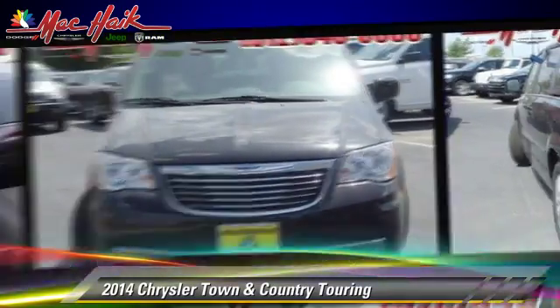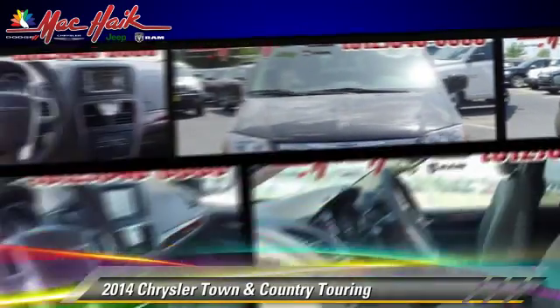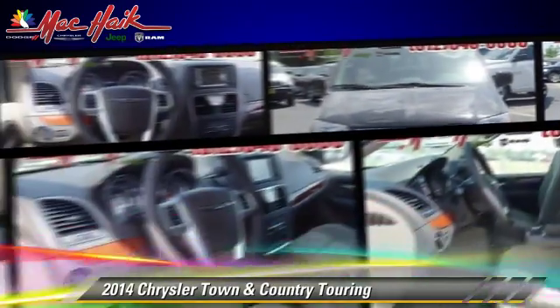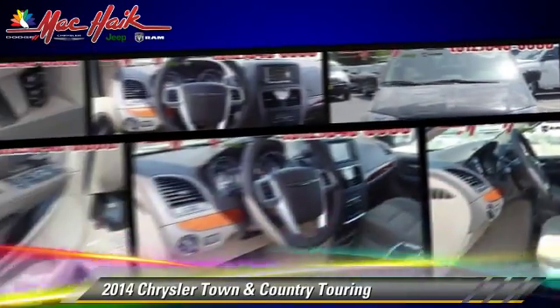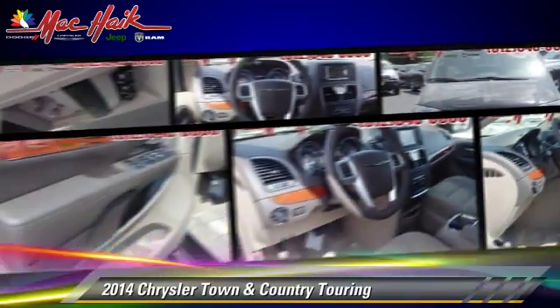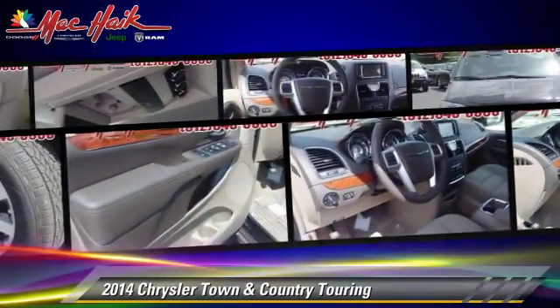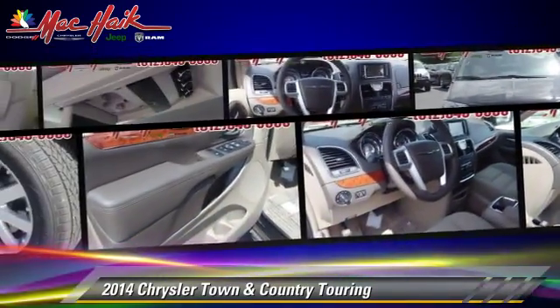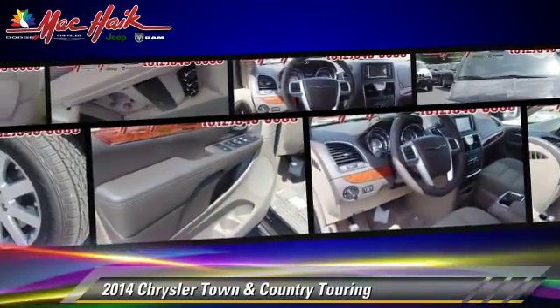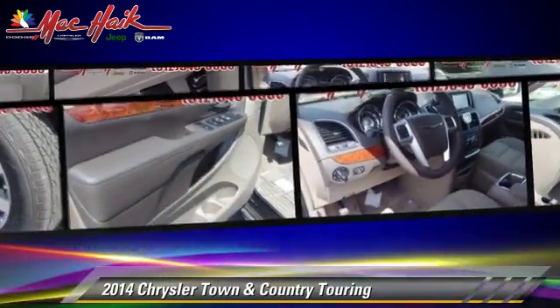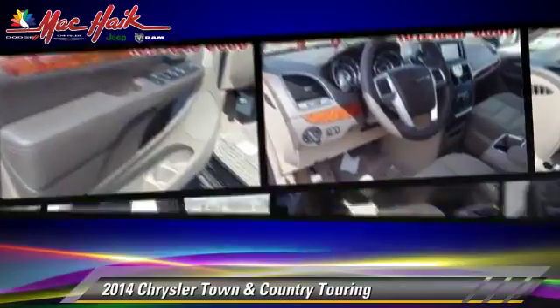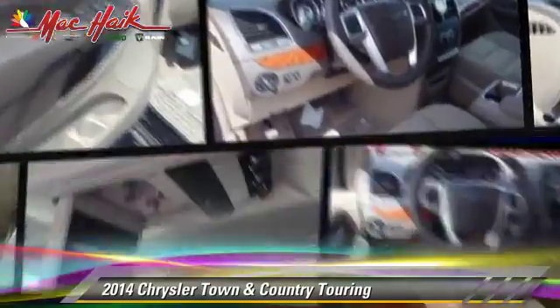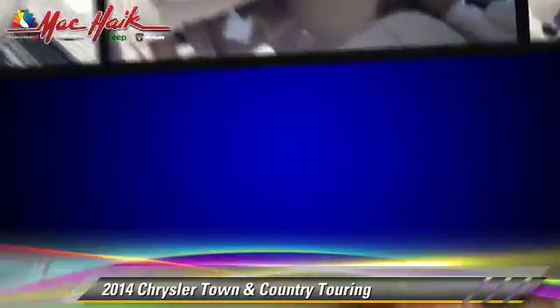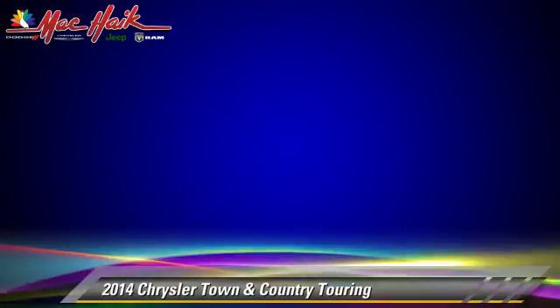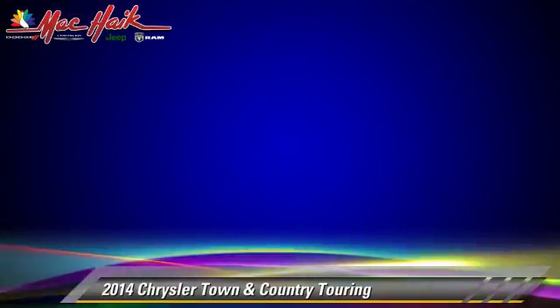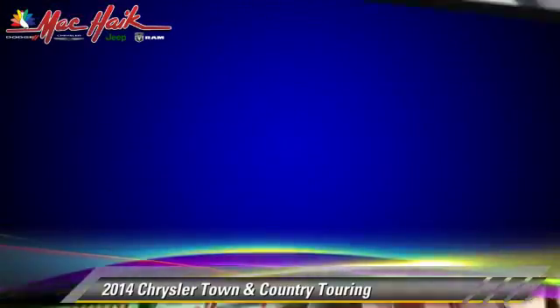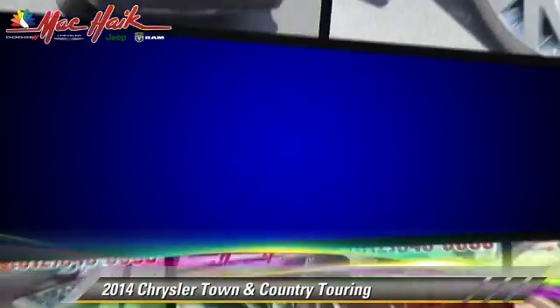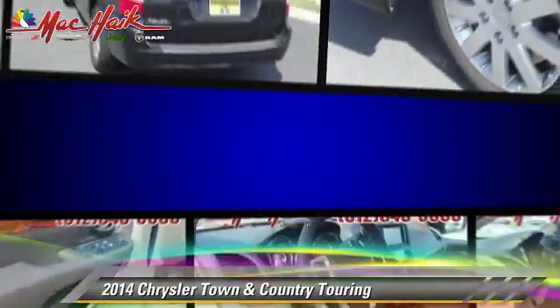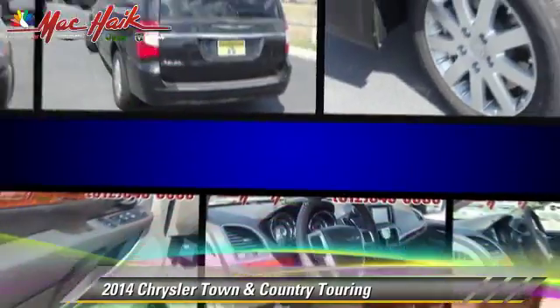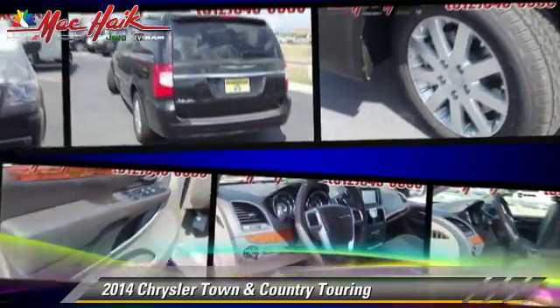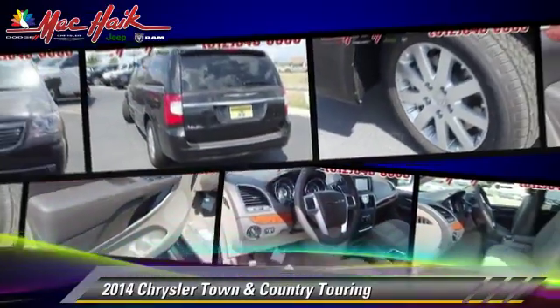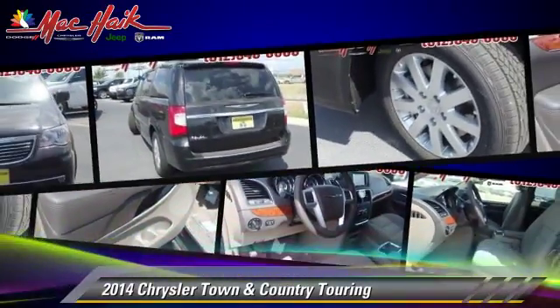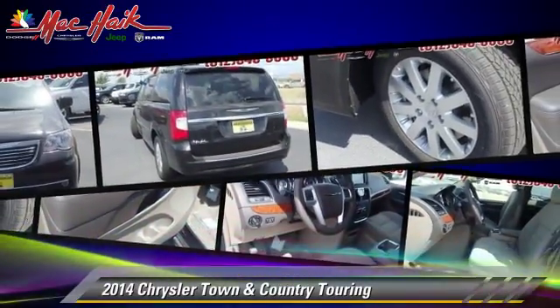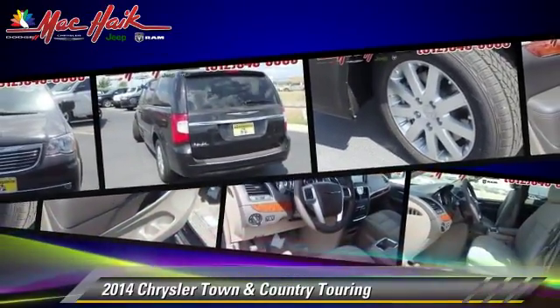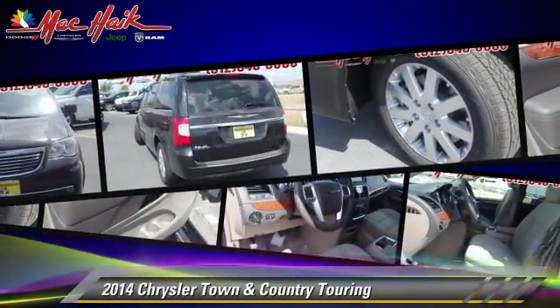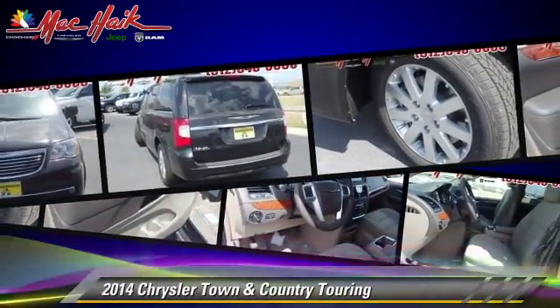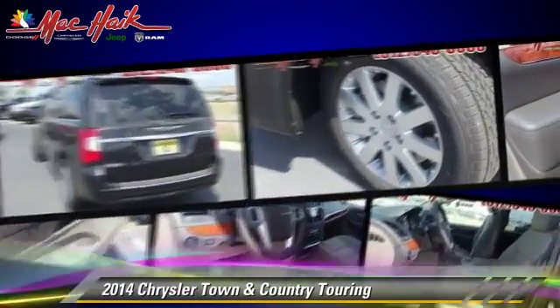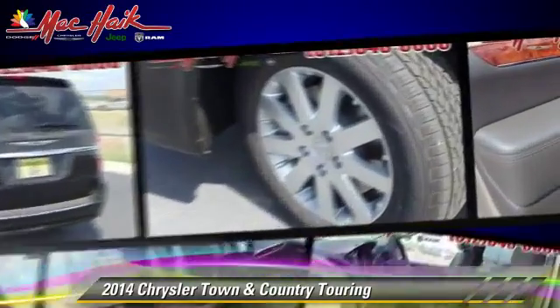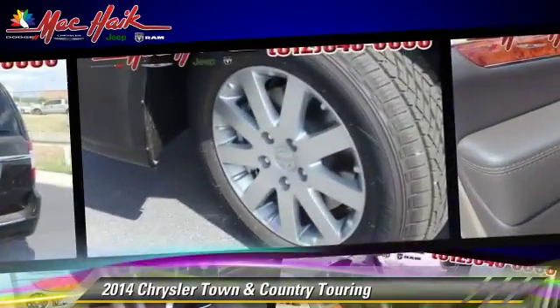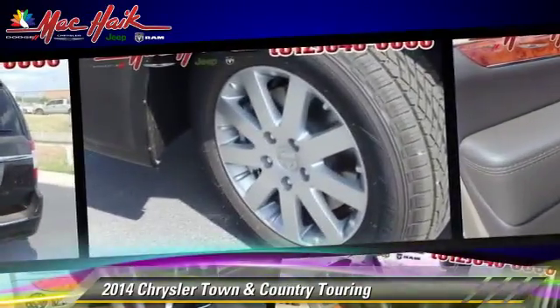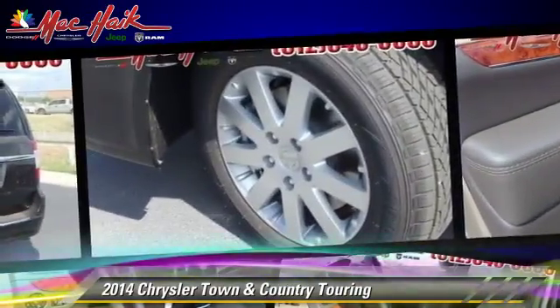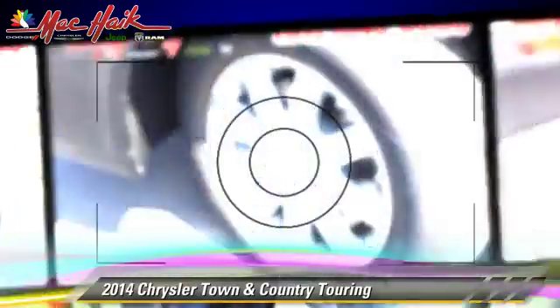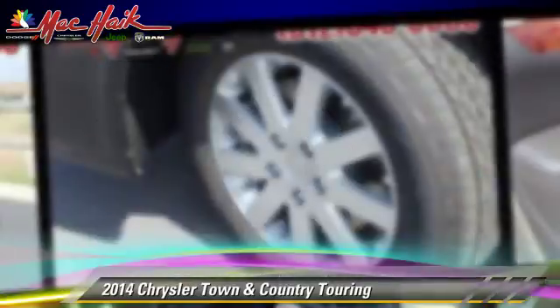Safety features include traction control, four-wheel ABS, and stability control.